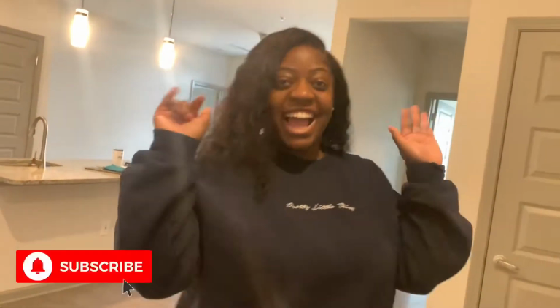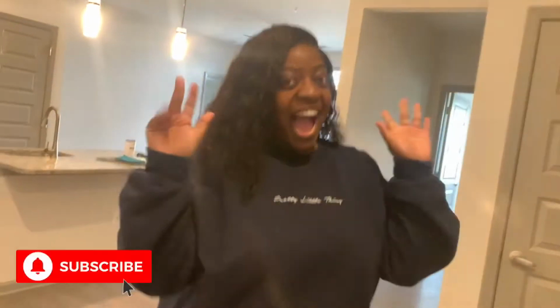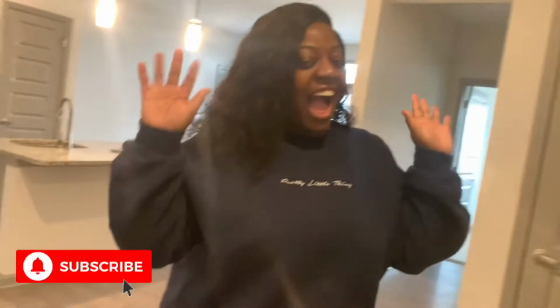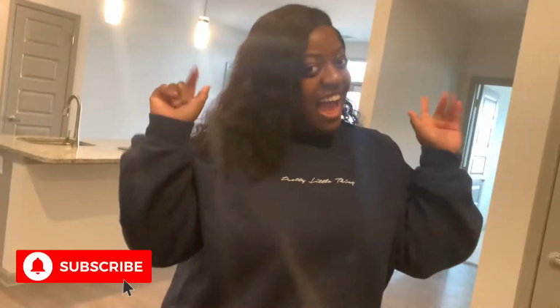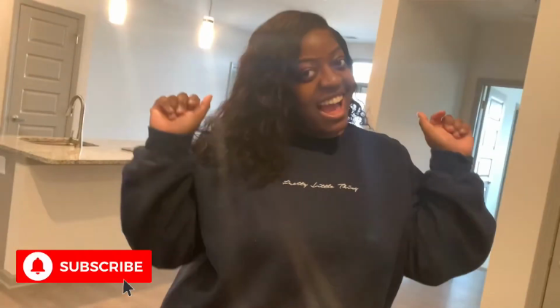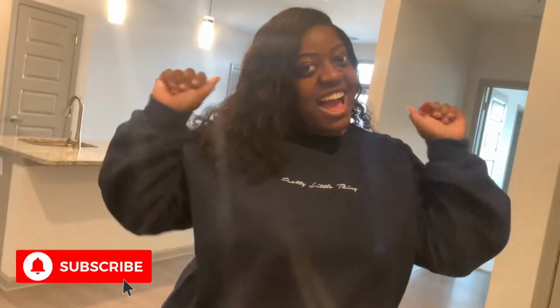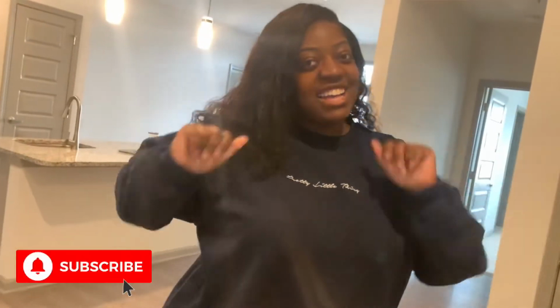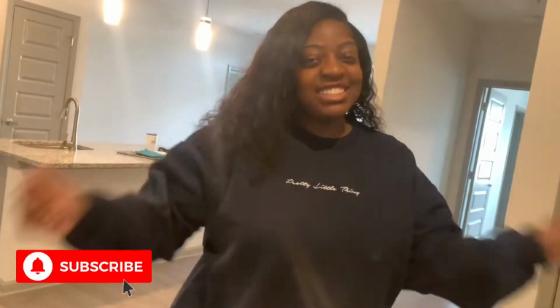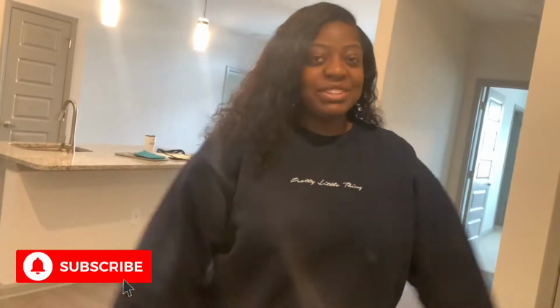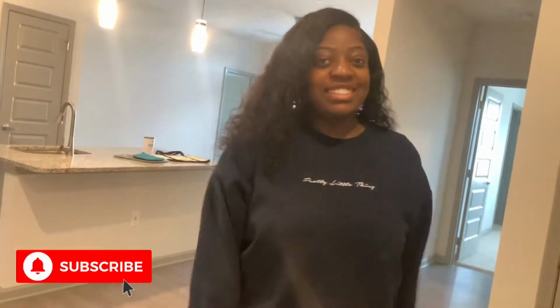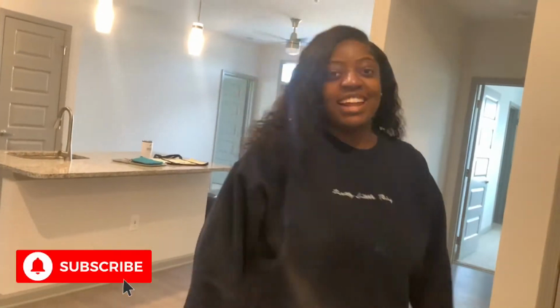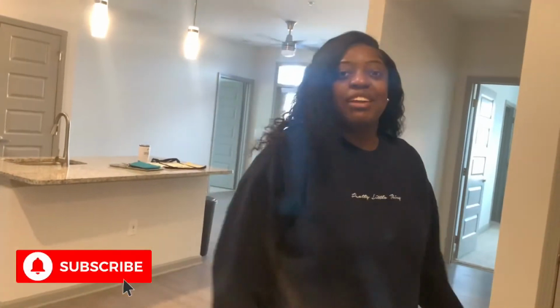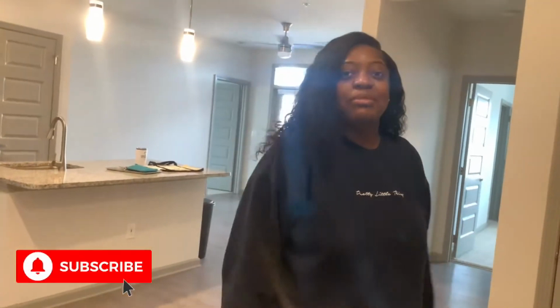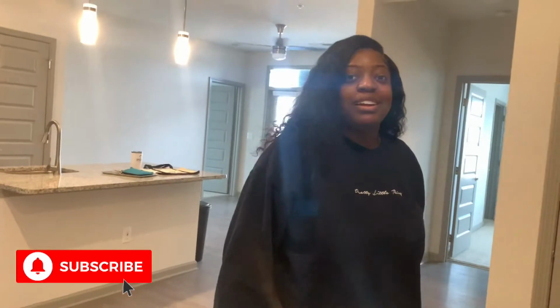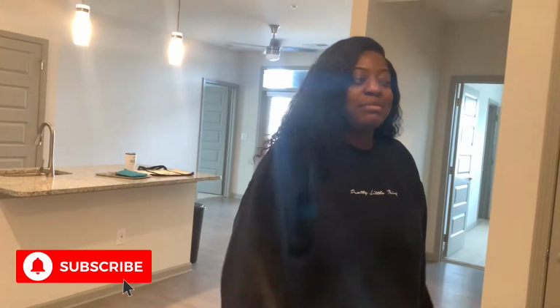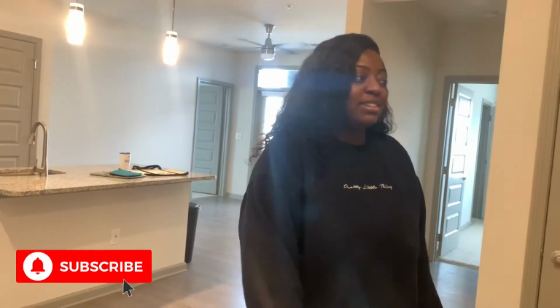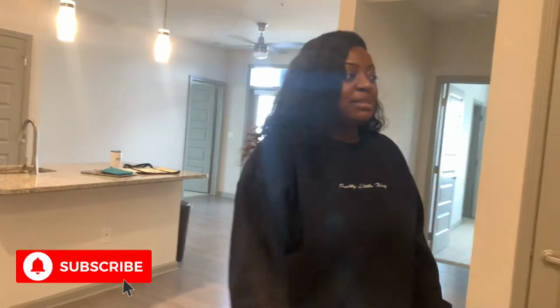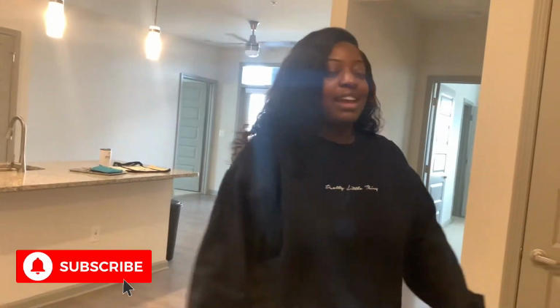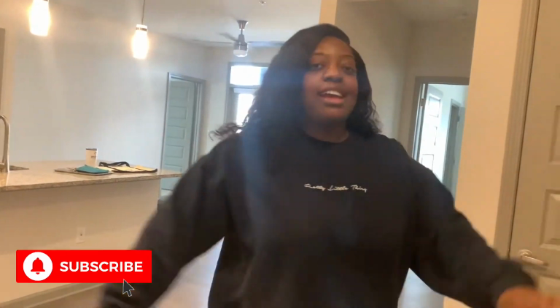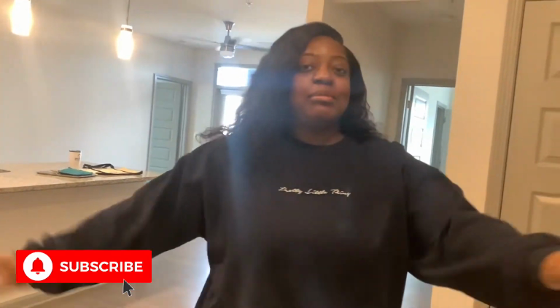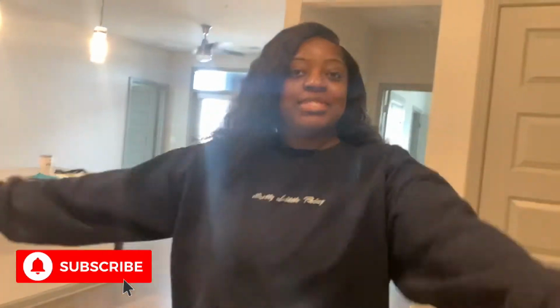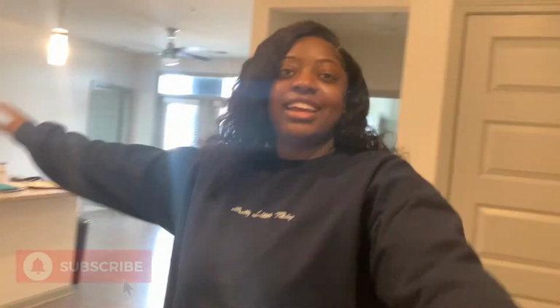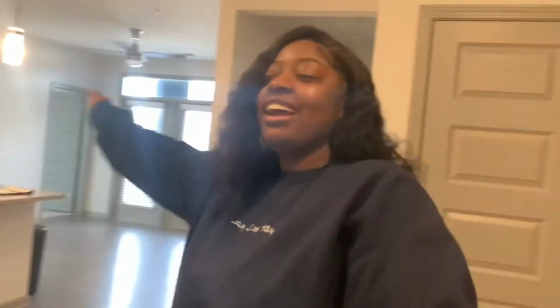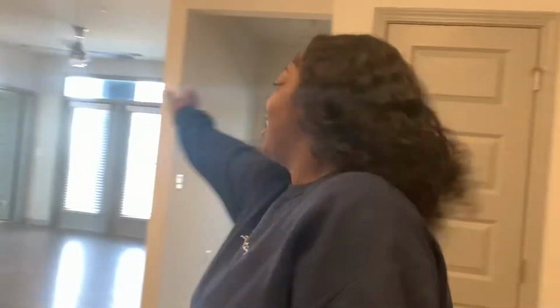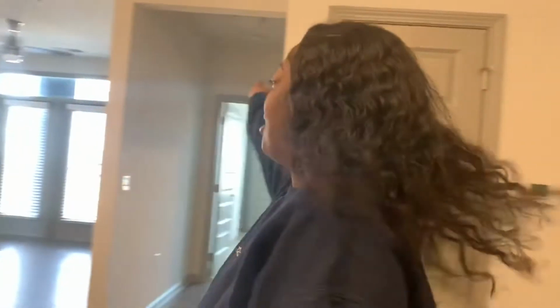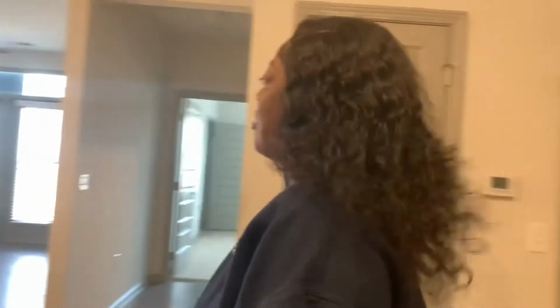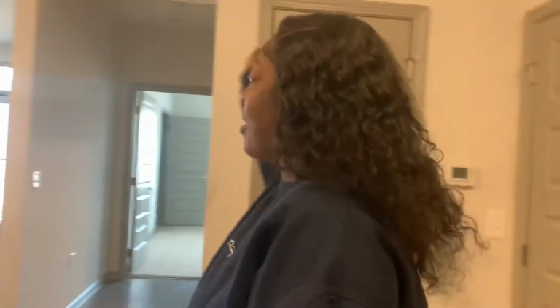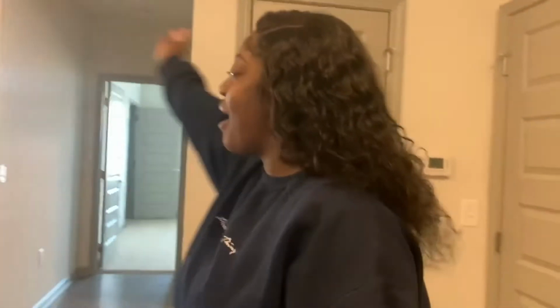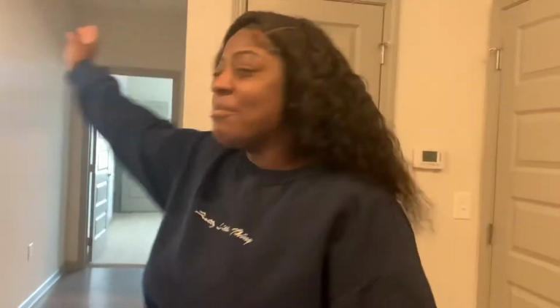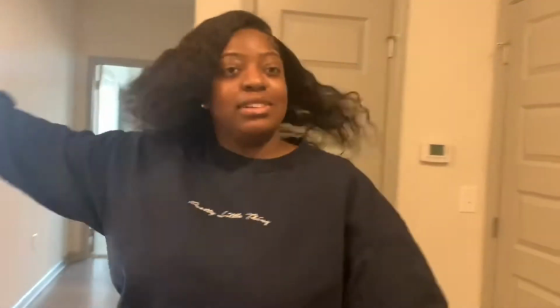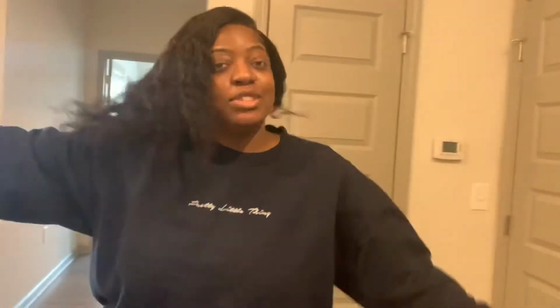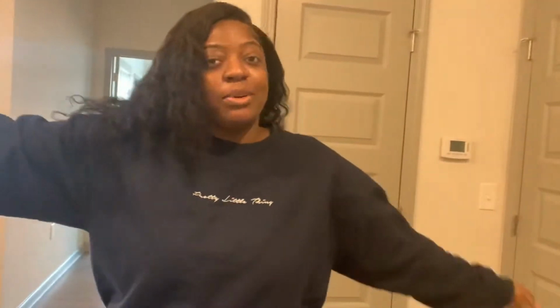Hi guys! So today we're going to be doing an empty apartment tour.